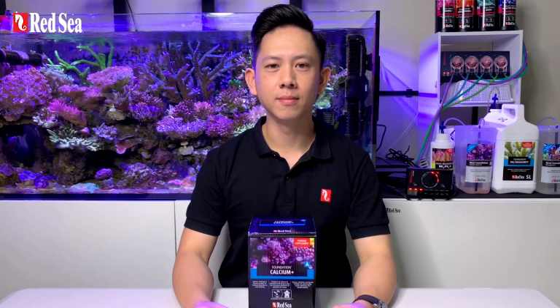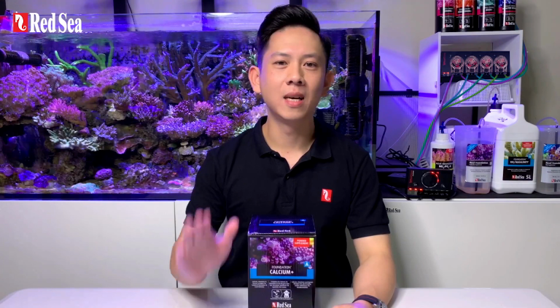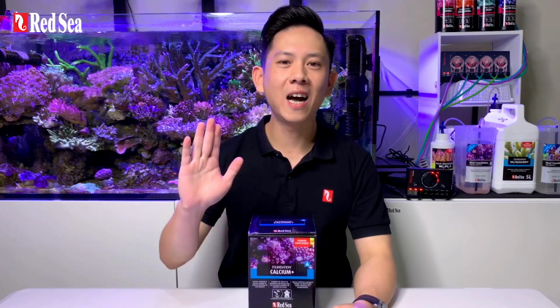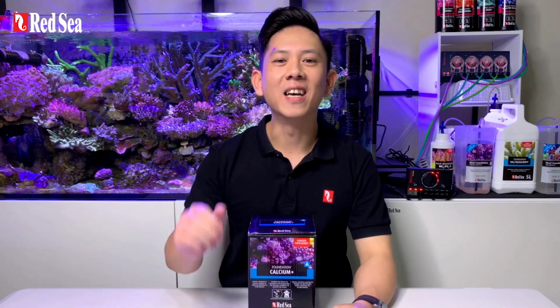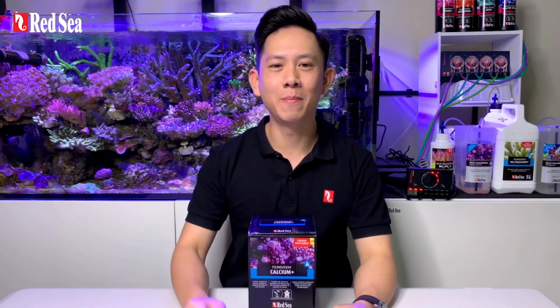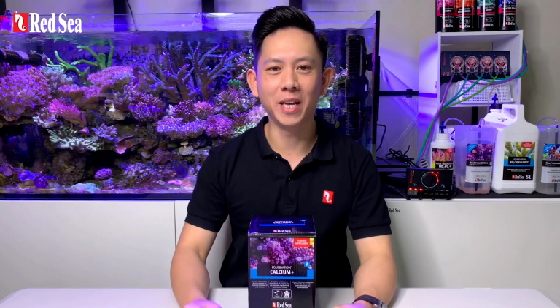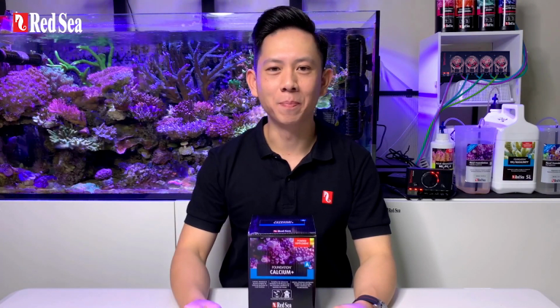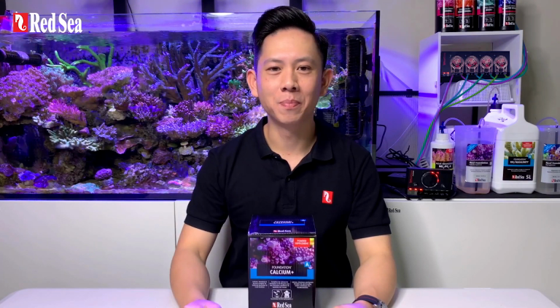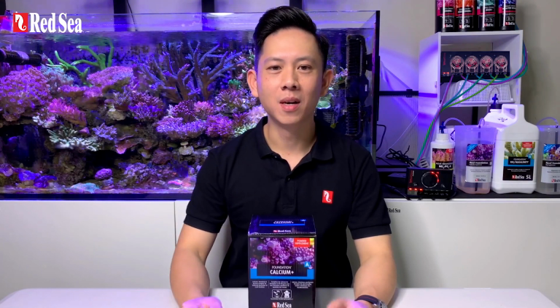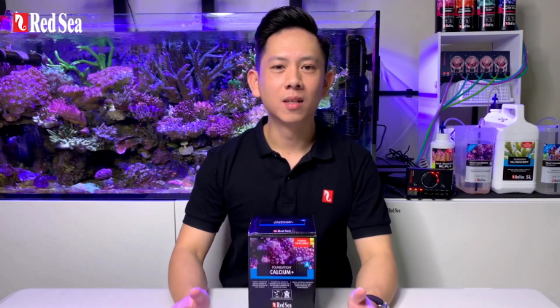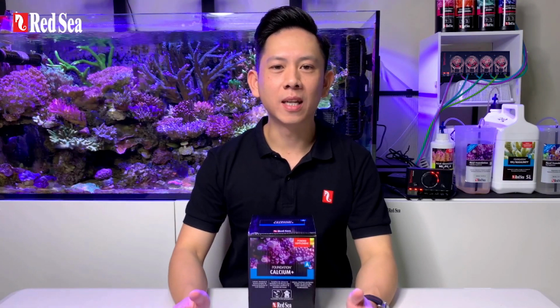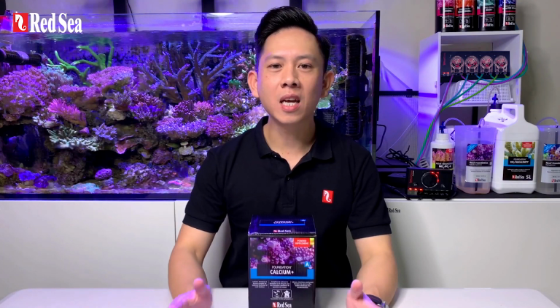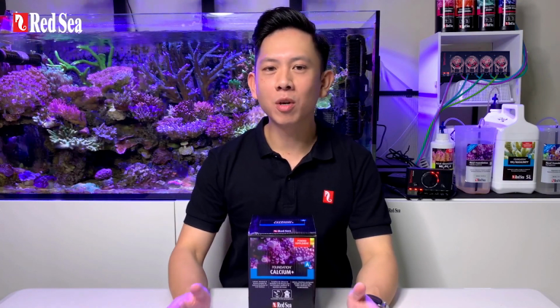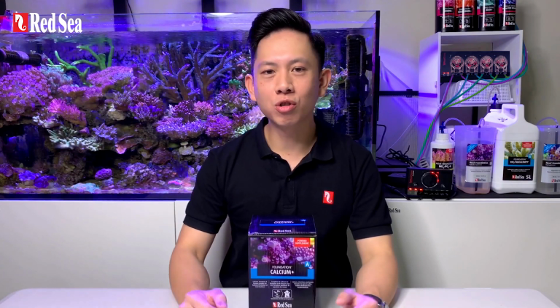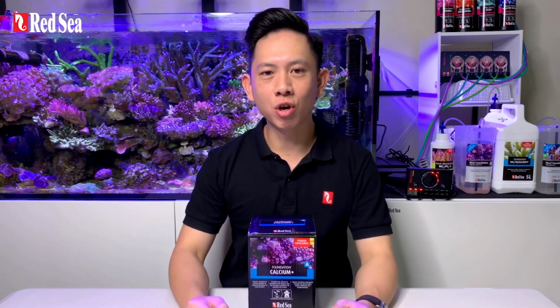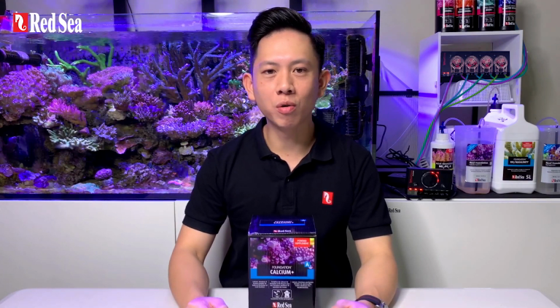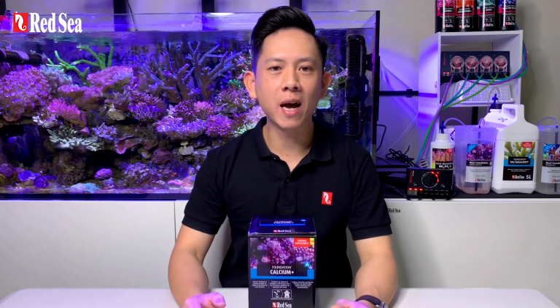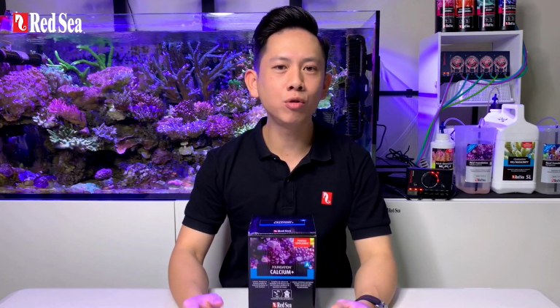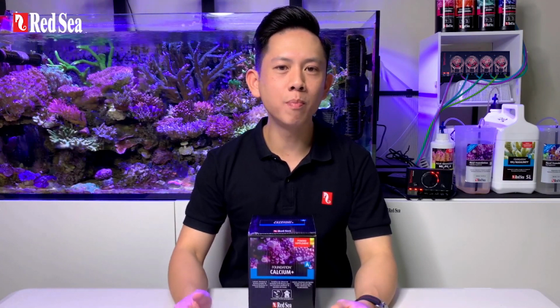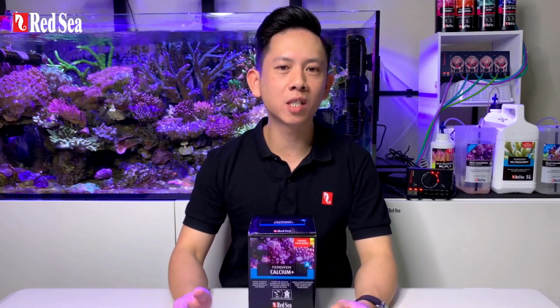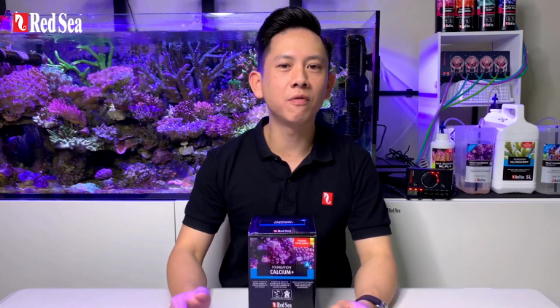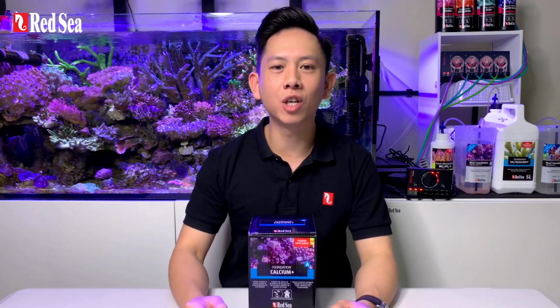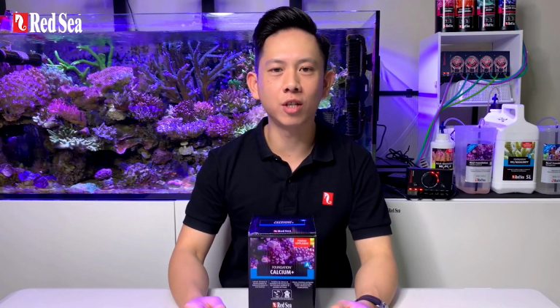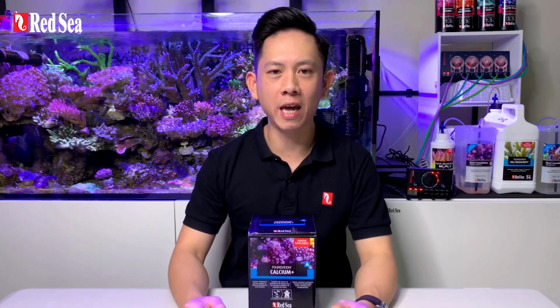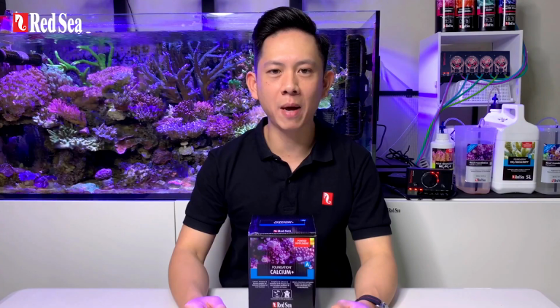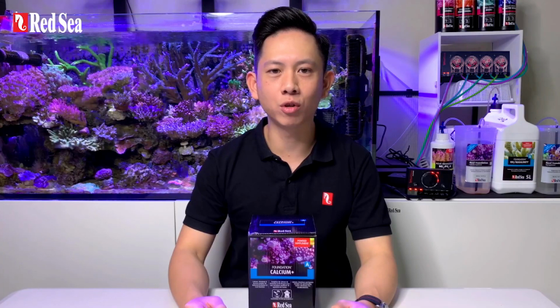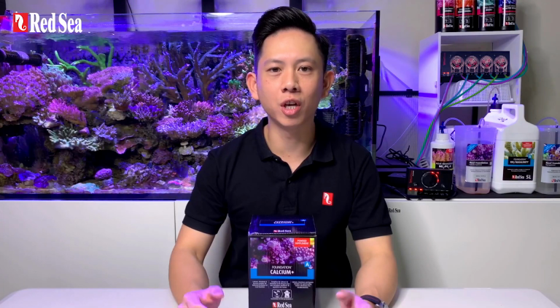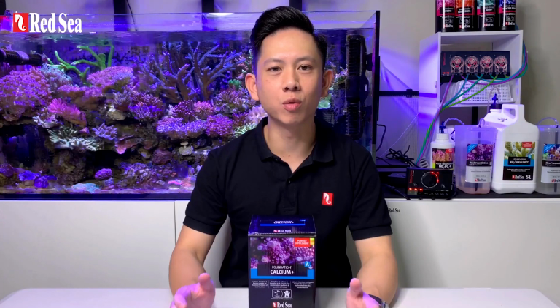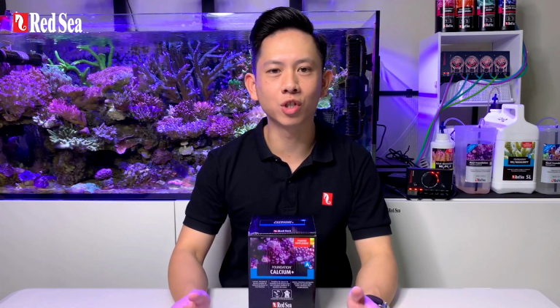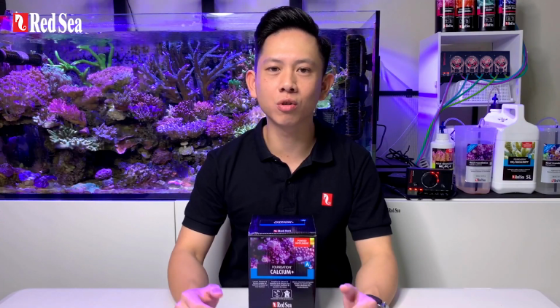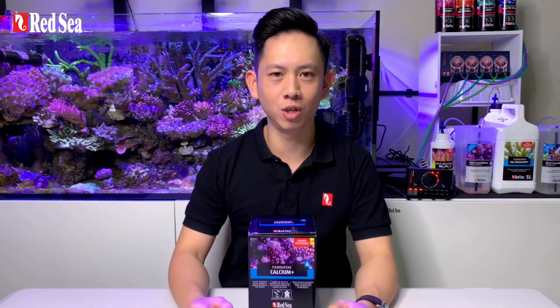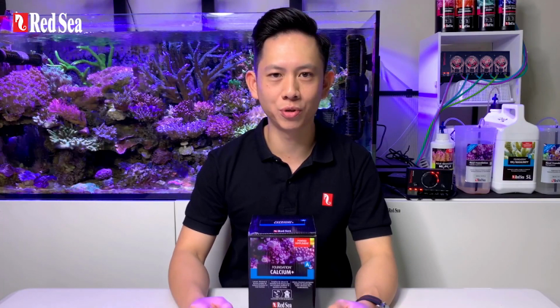Hi, I'm Lee. Today I'm going to show you how to mix the foundation A powder into a stock solution.